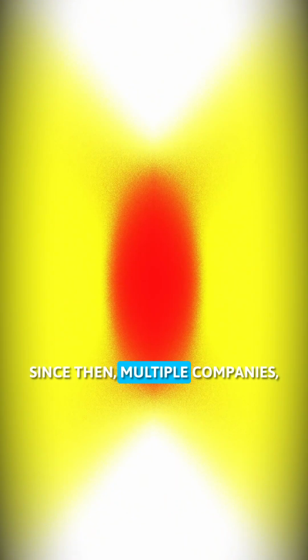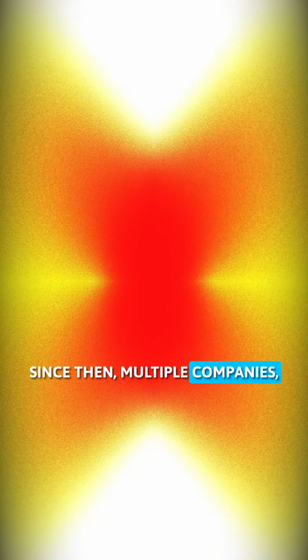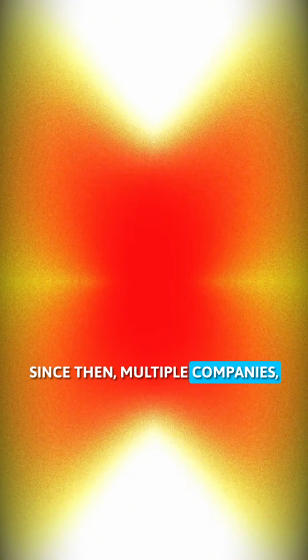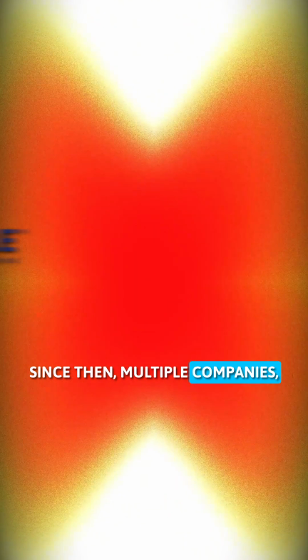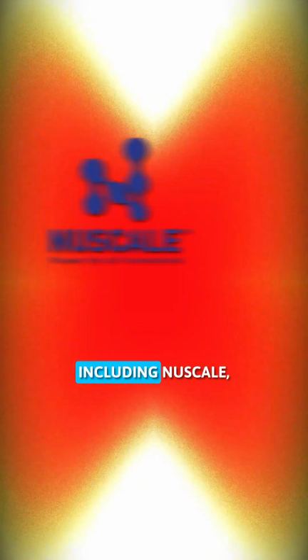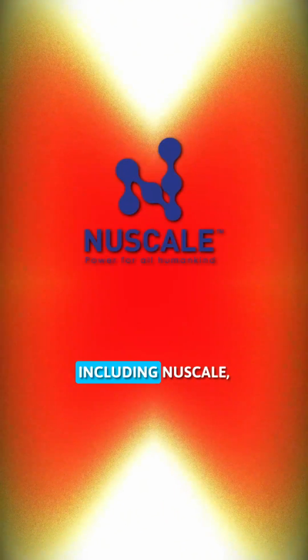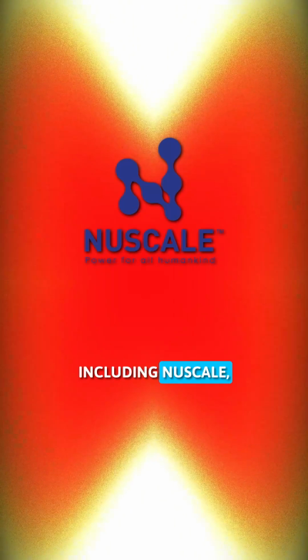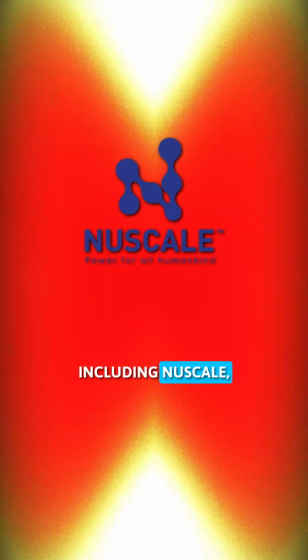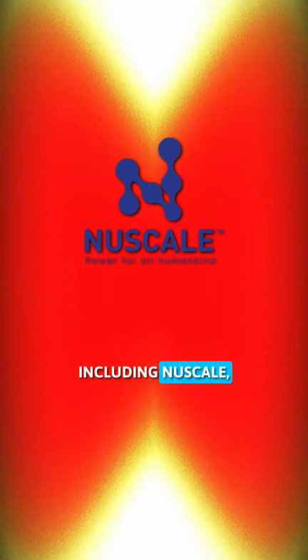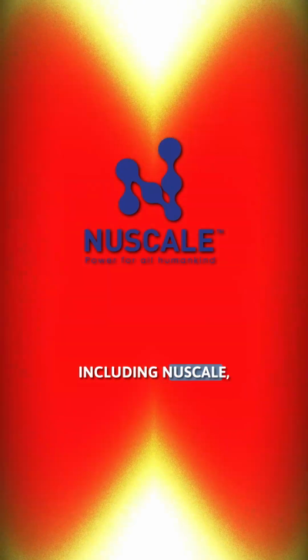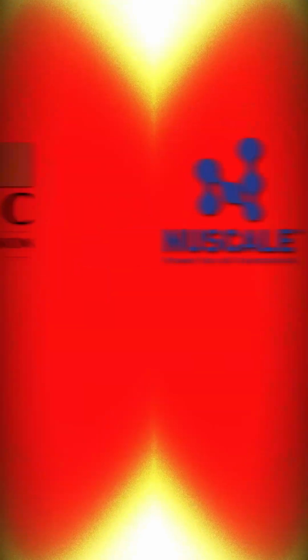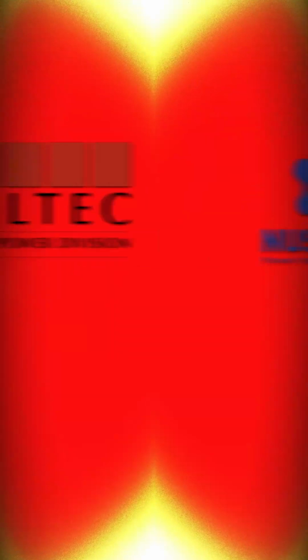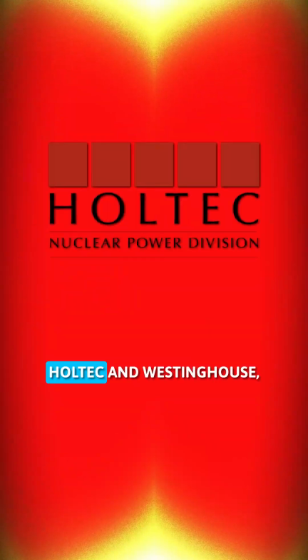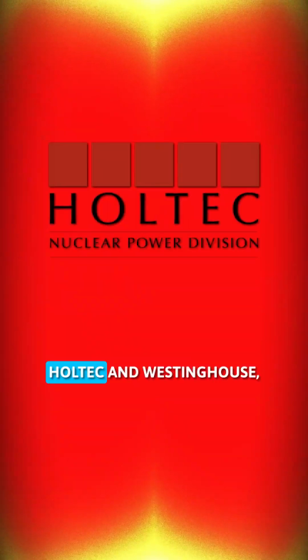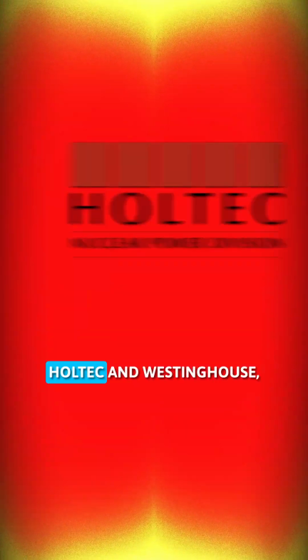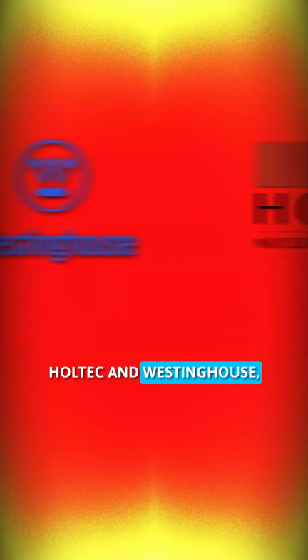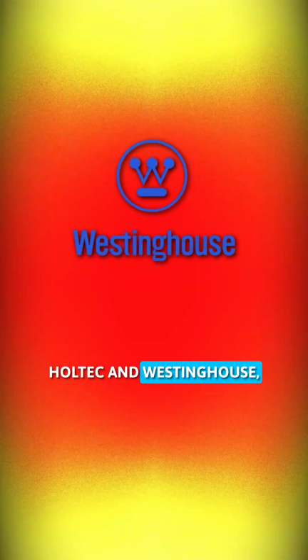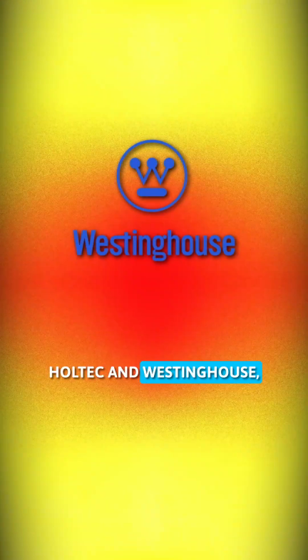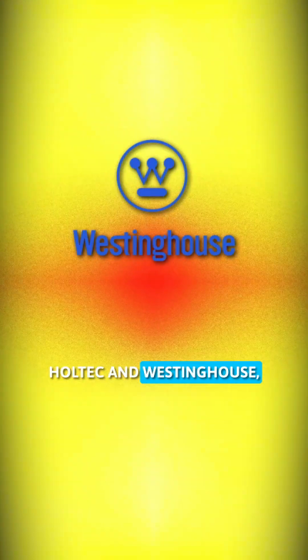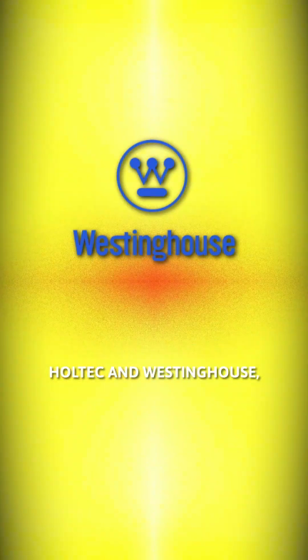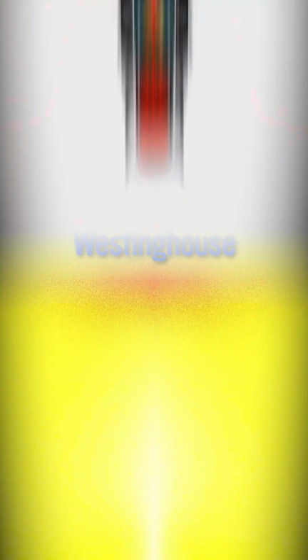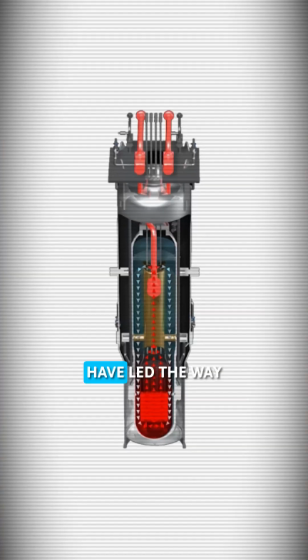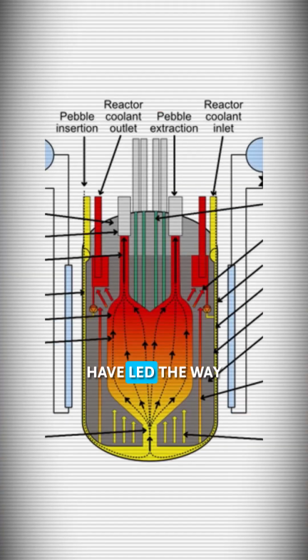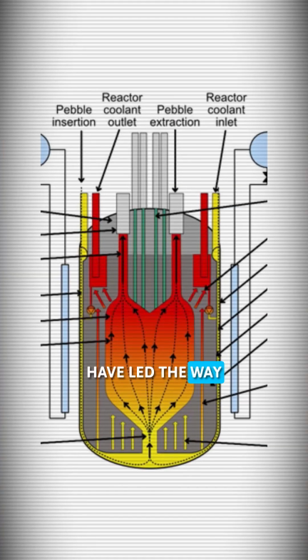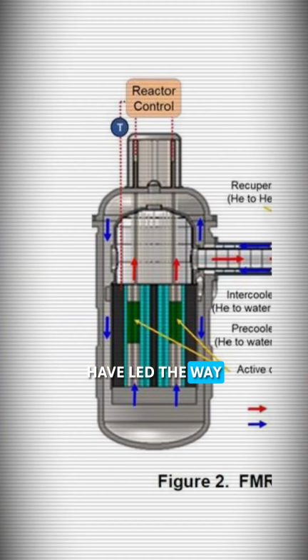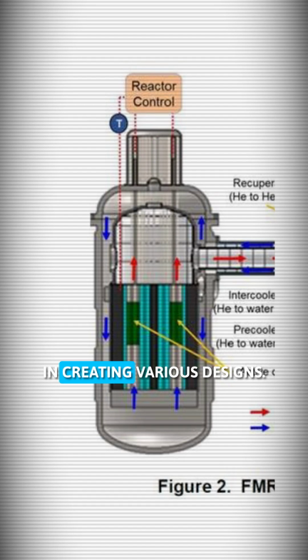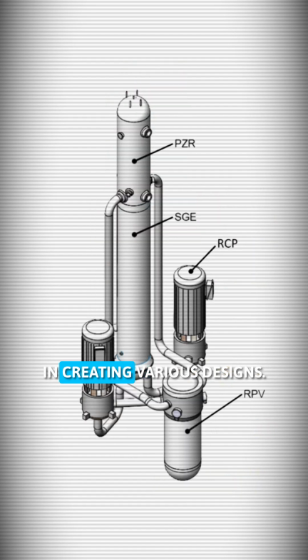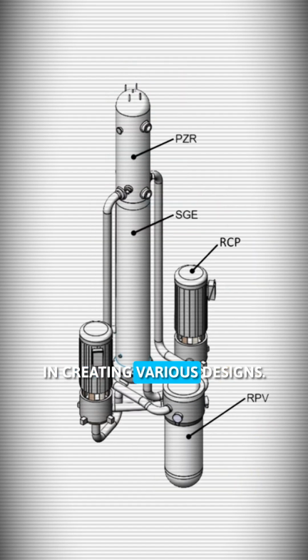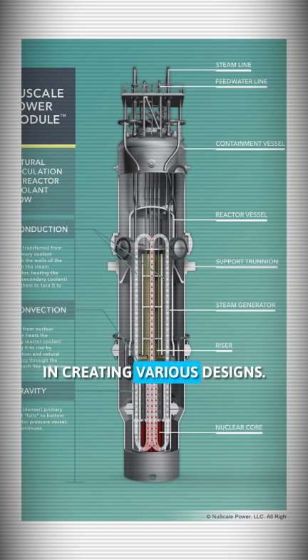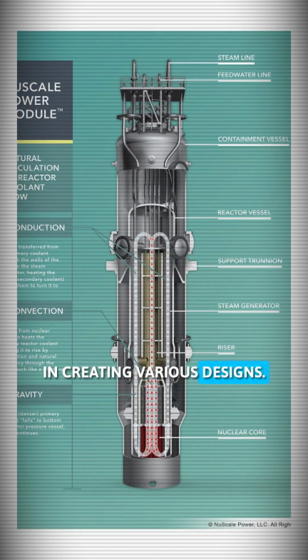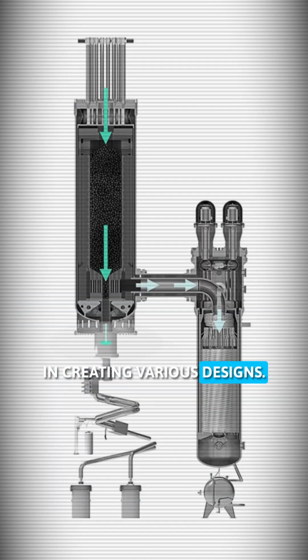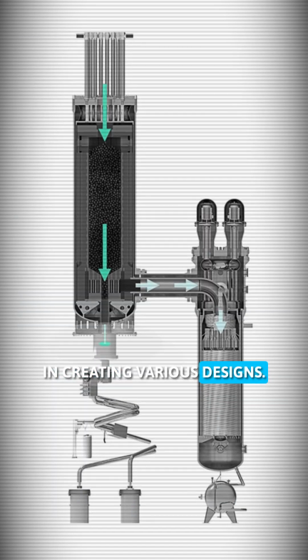Since then, multiple companies, including NuScale, Holtec, and Westinghouse, have led the way in creating various designs.